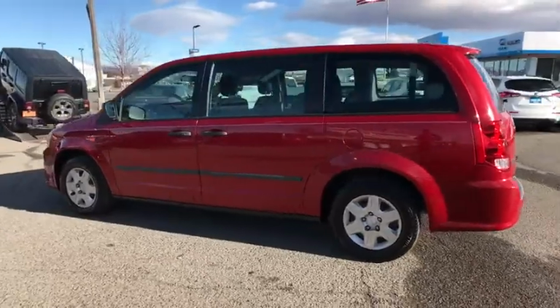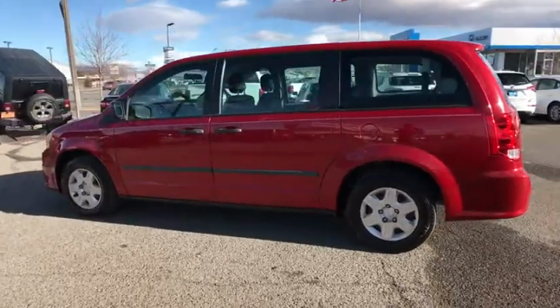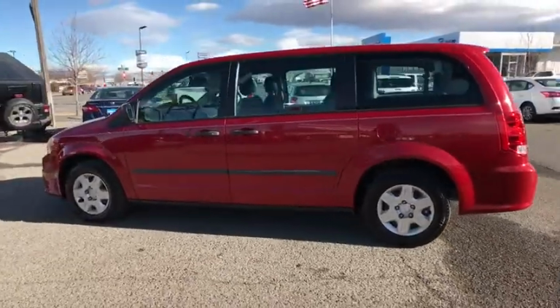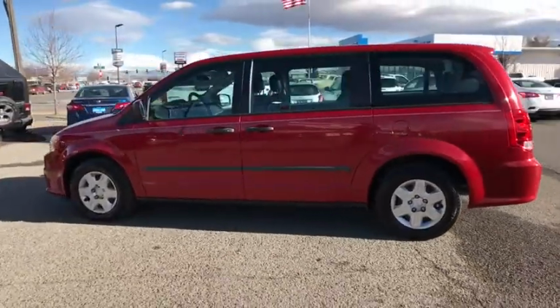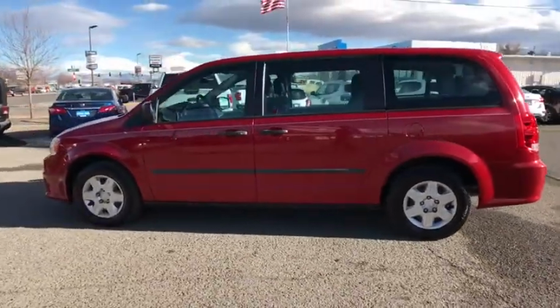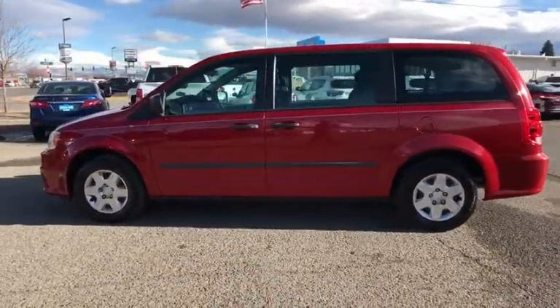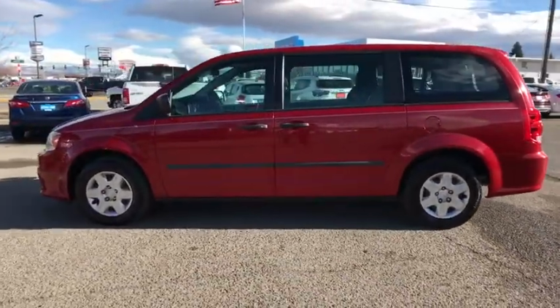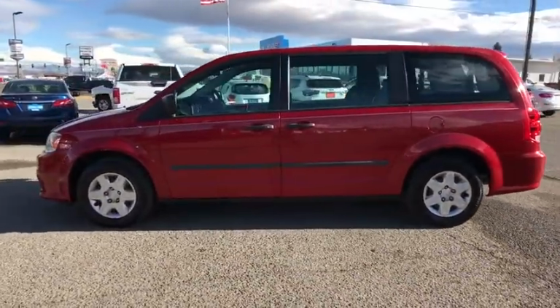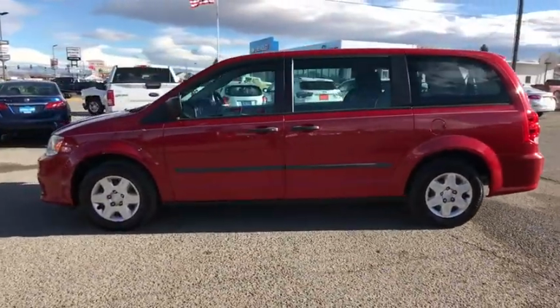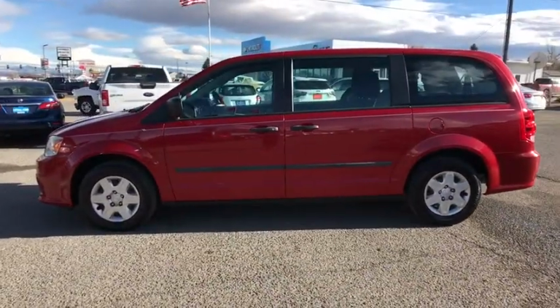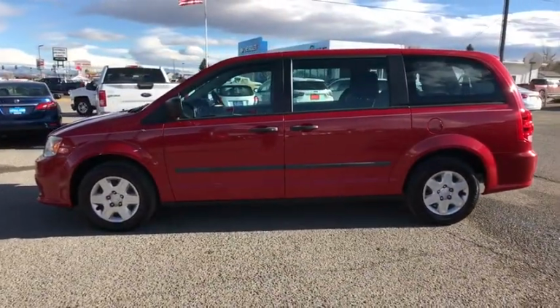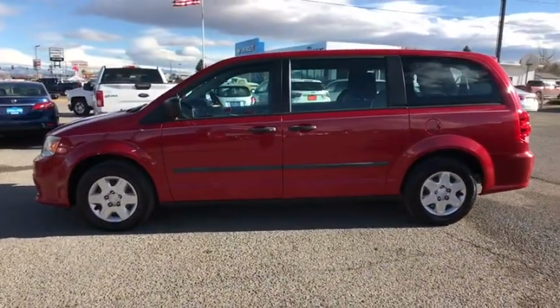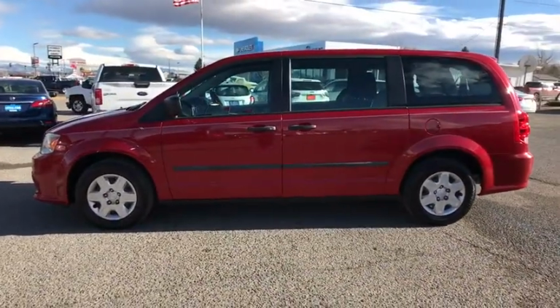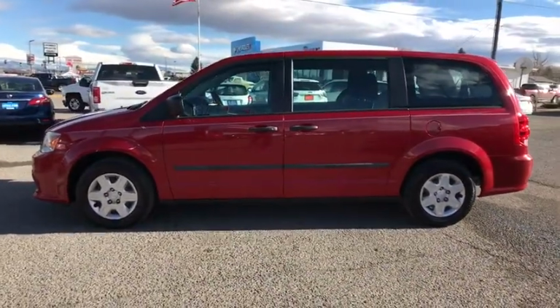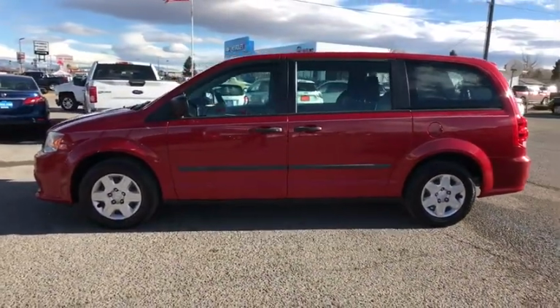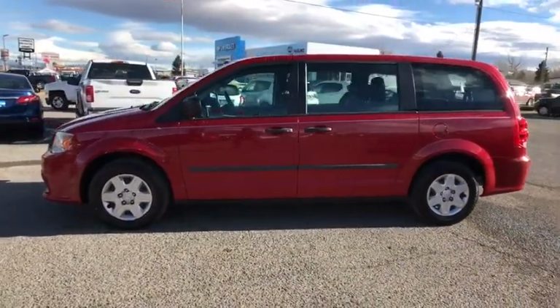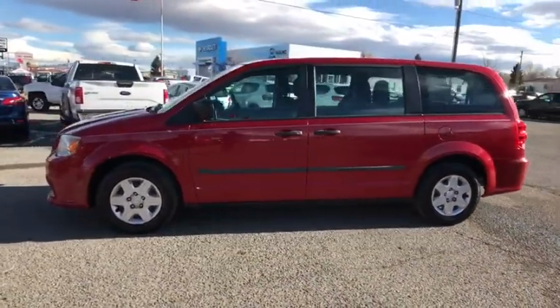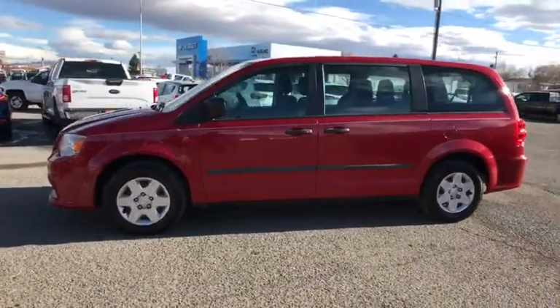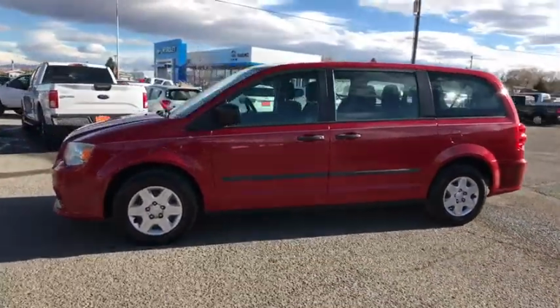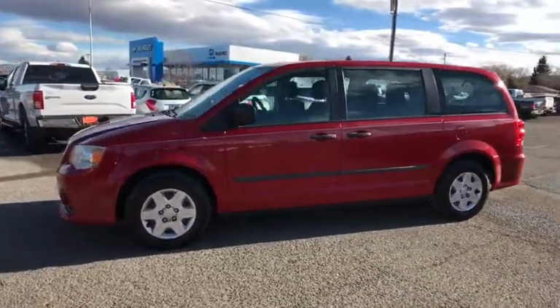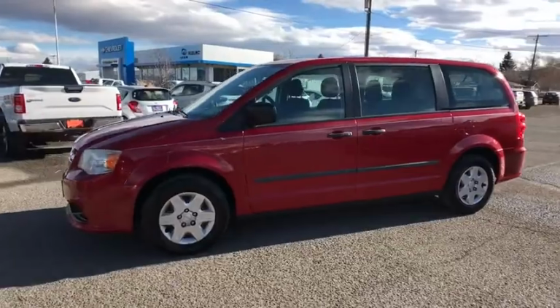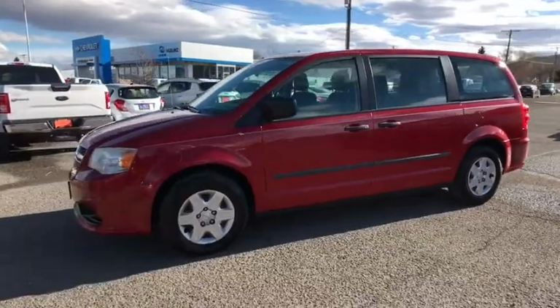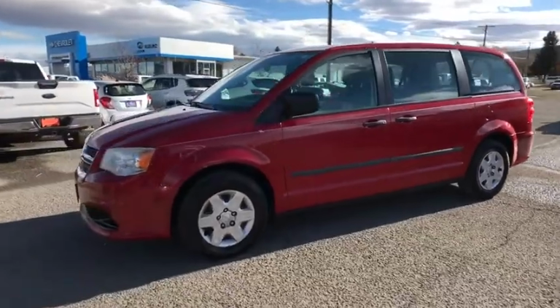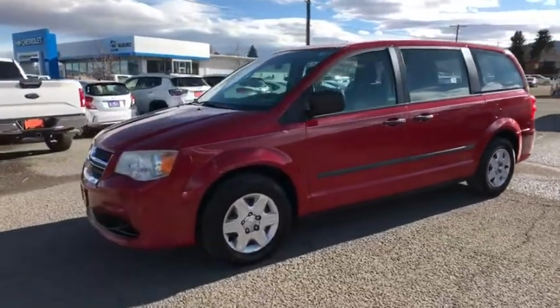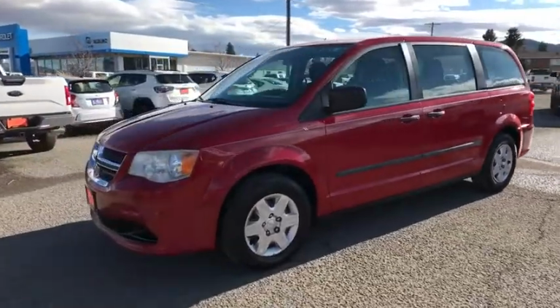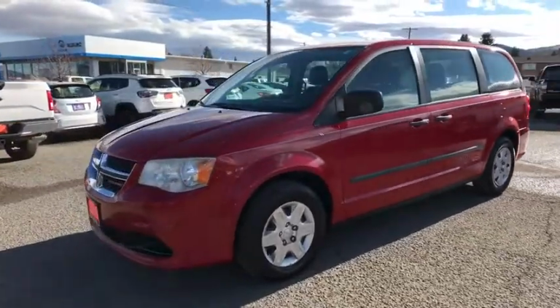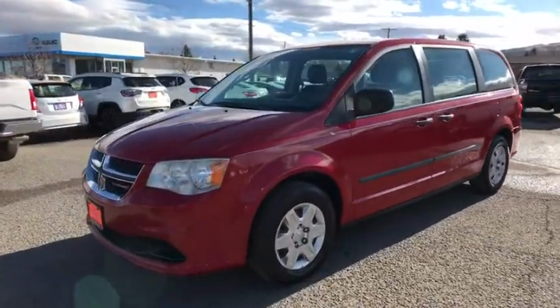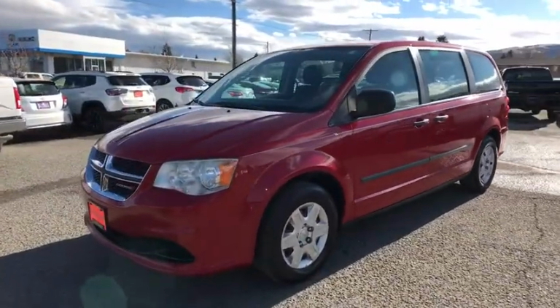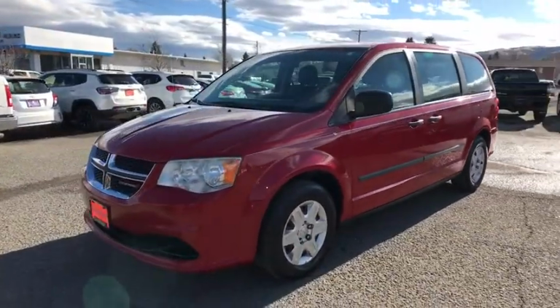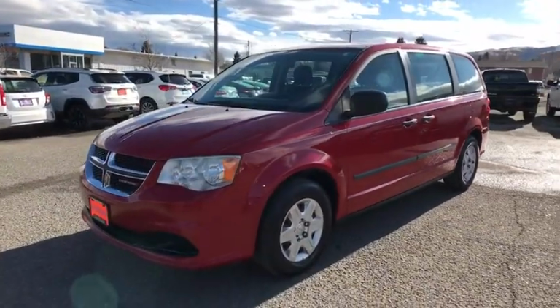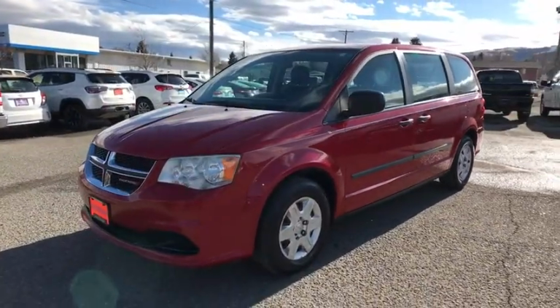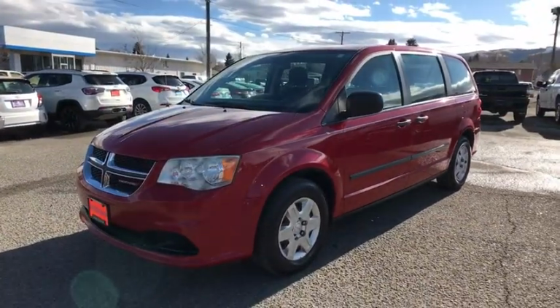This vehicle has less than 135,000 miles. Here are some of this vehicle's great options: keyless entry,